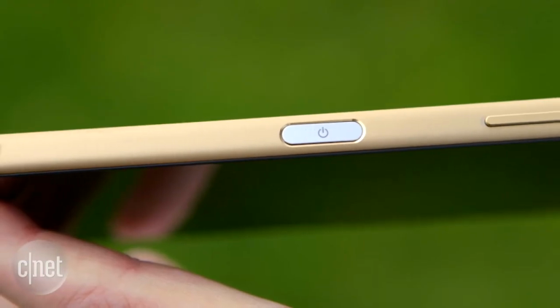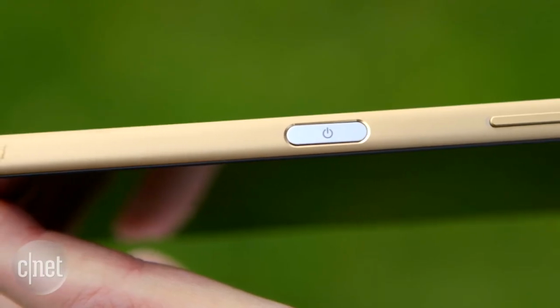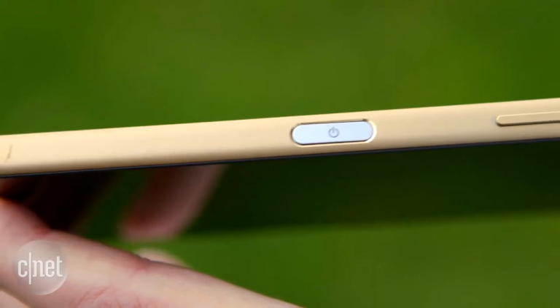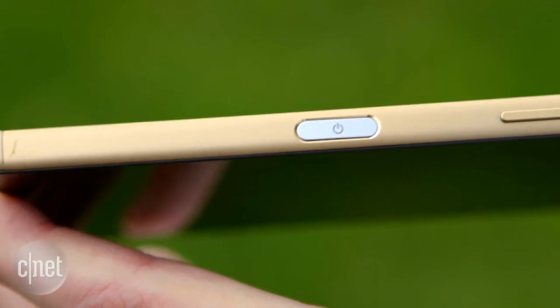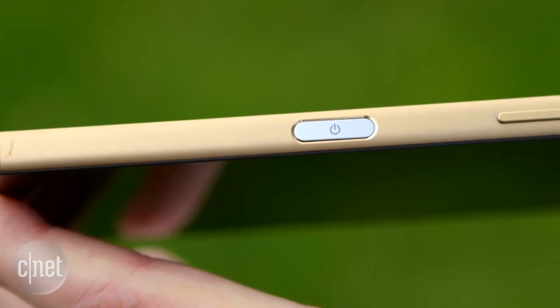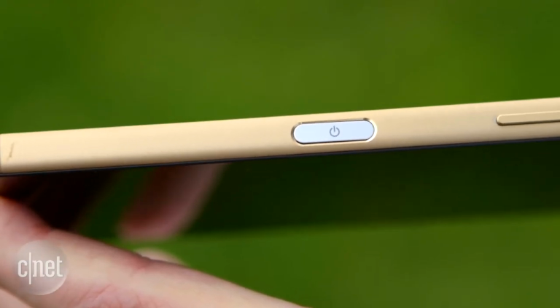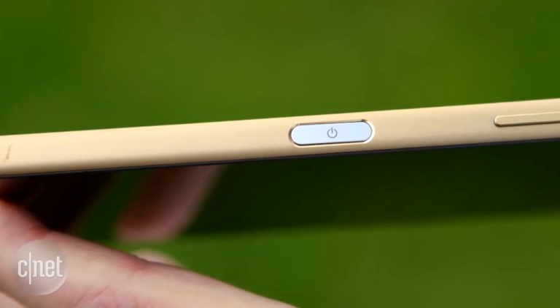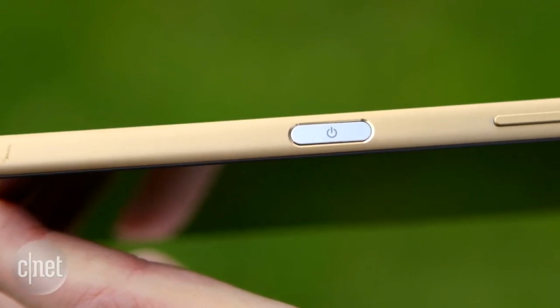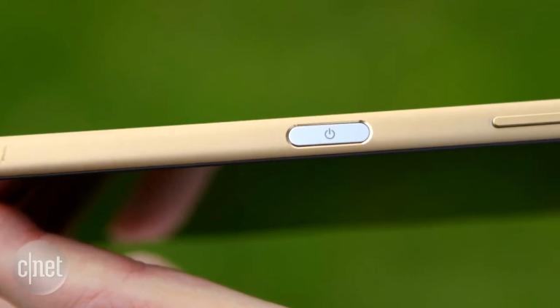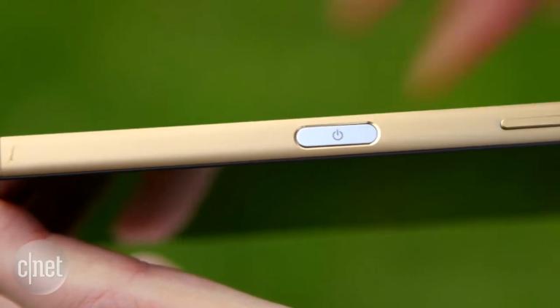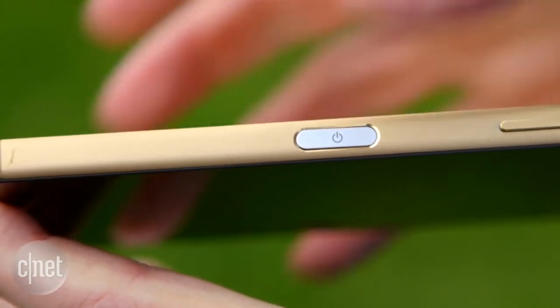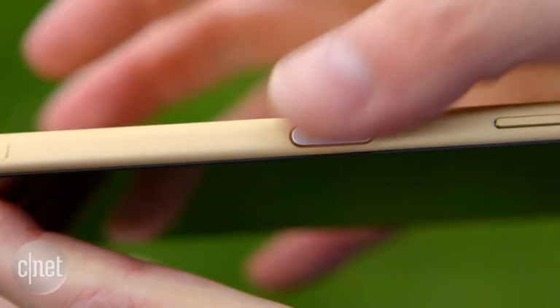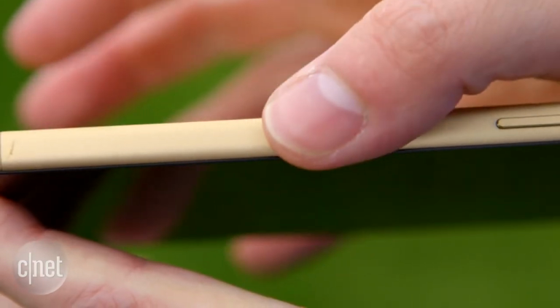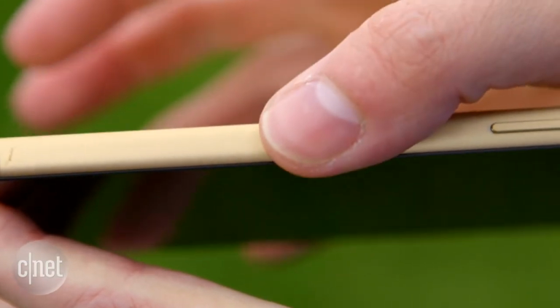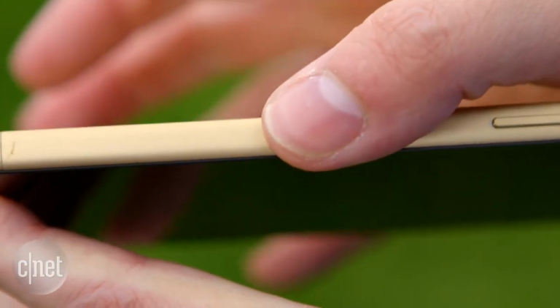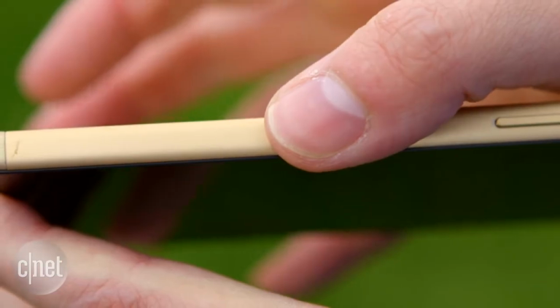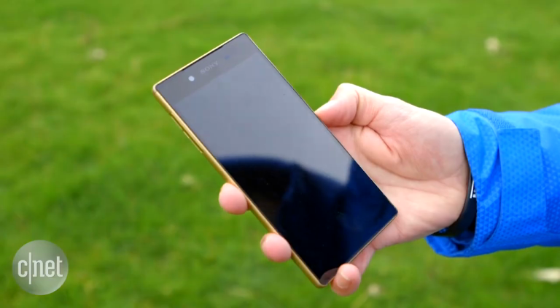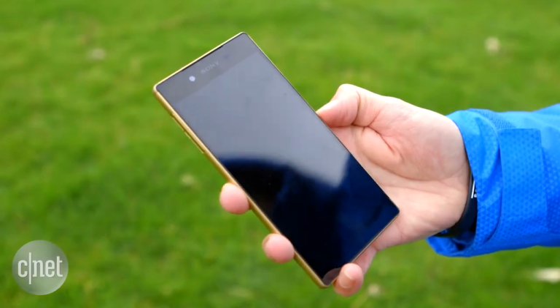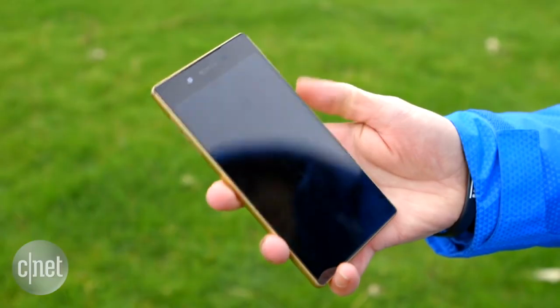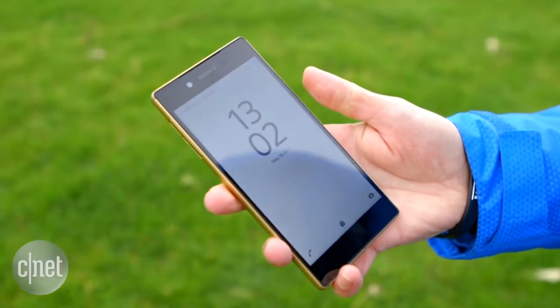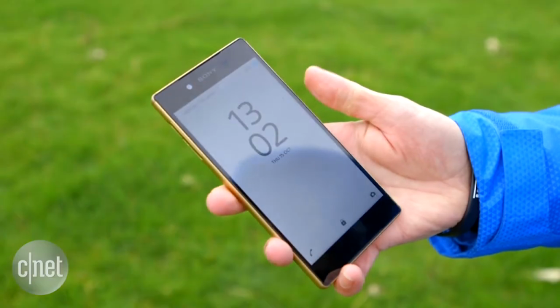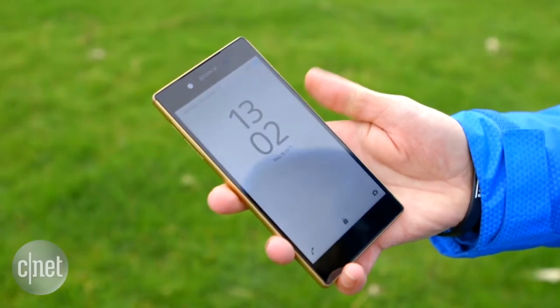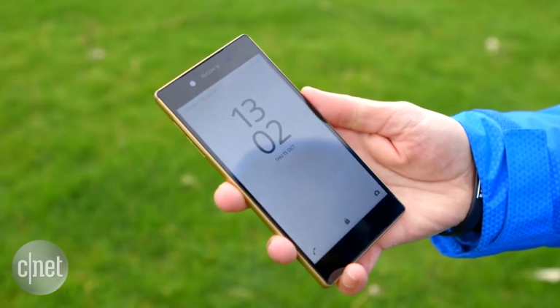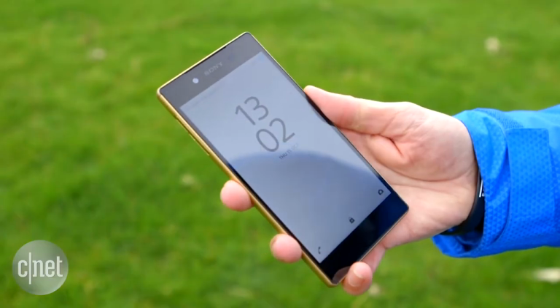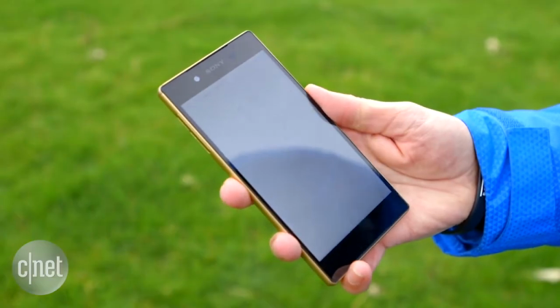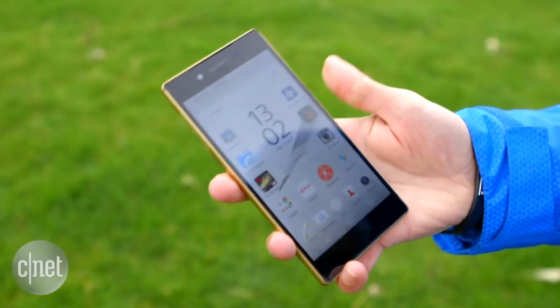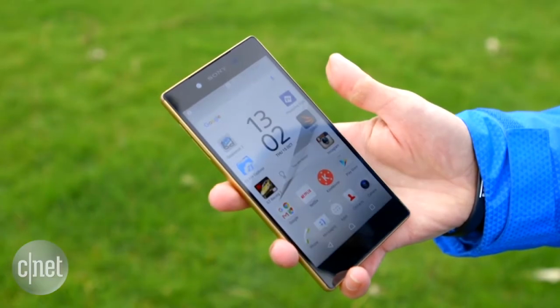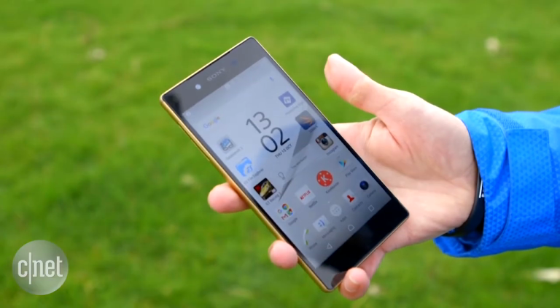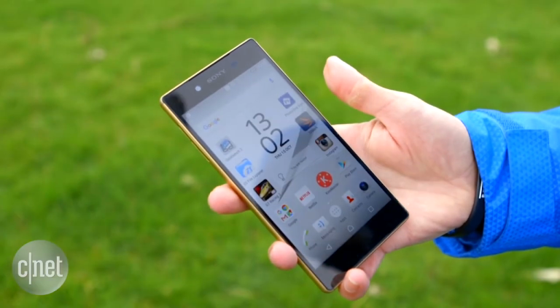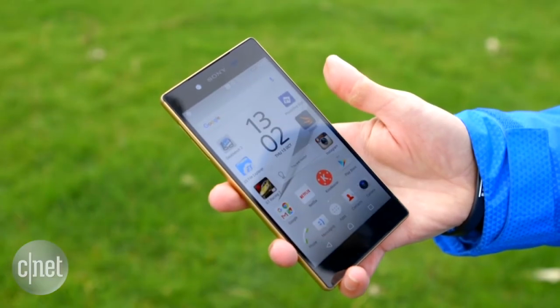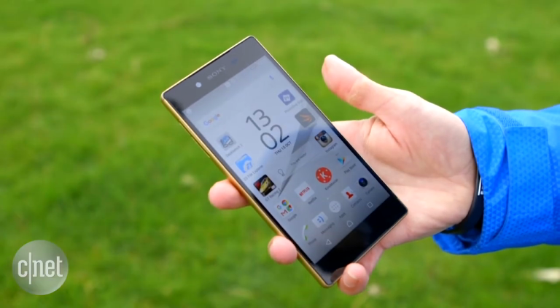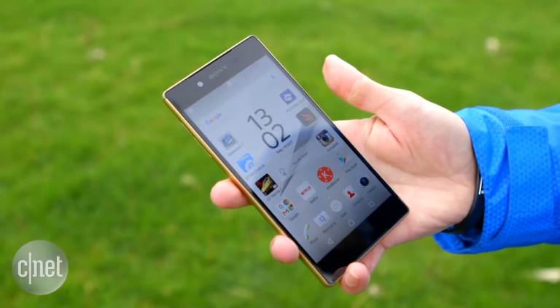The power button on the side is now long and flat, and that's because it incorporates a fingerprint scanner which works really well.